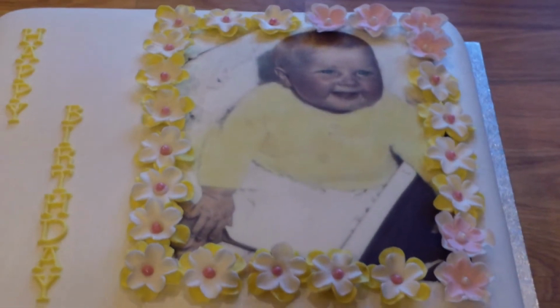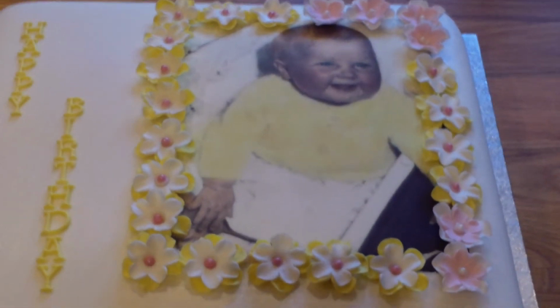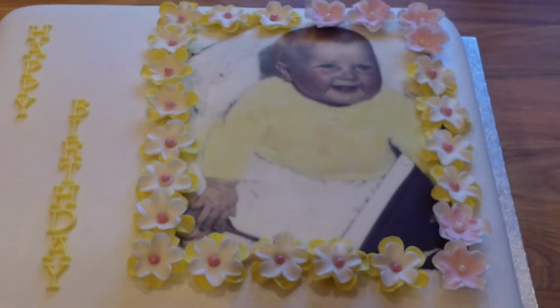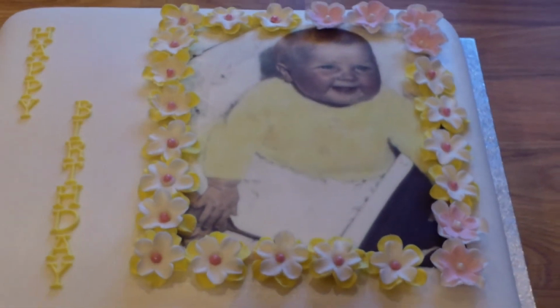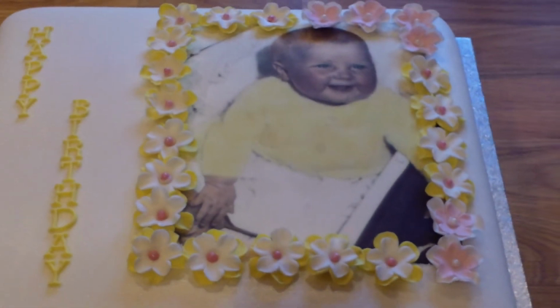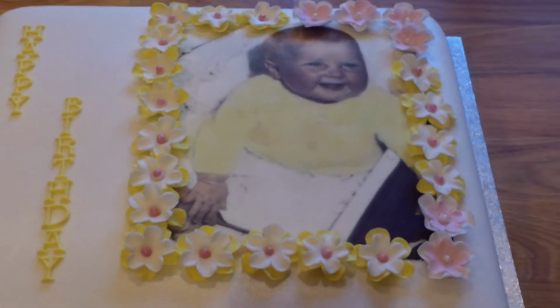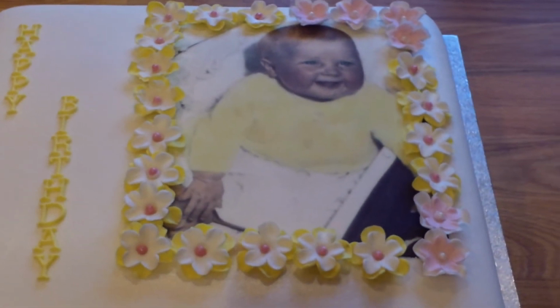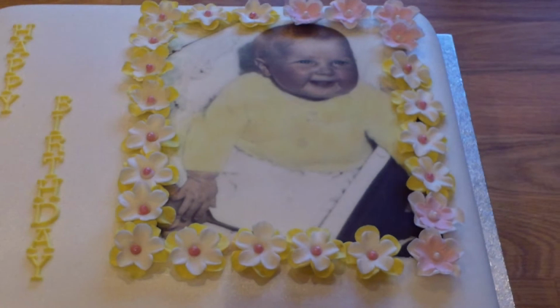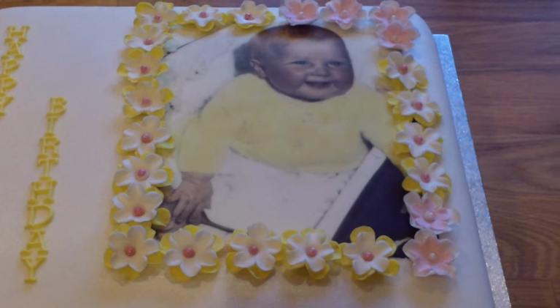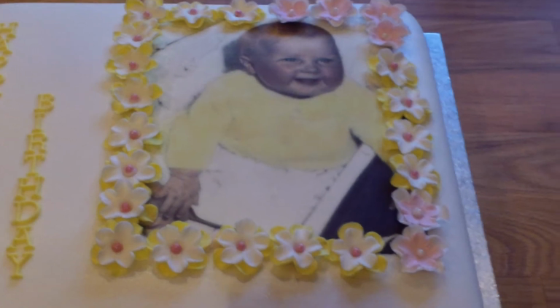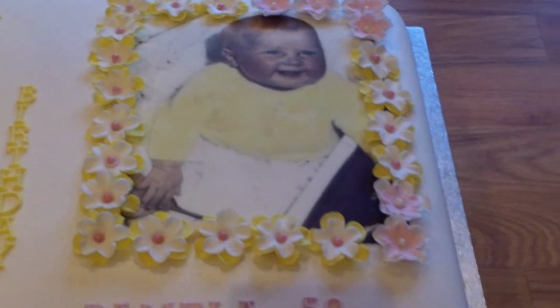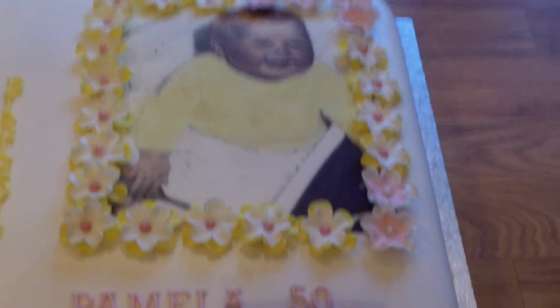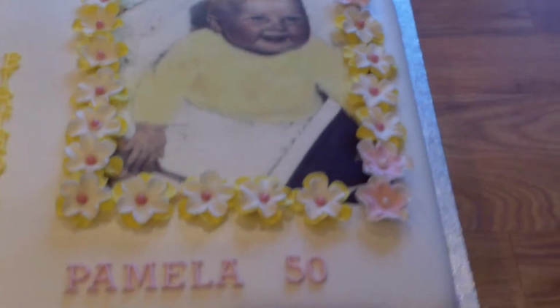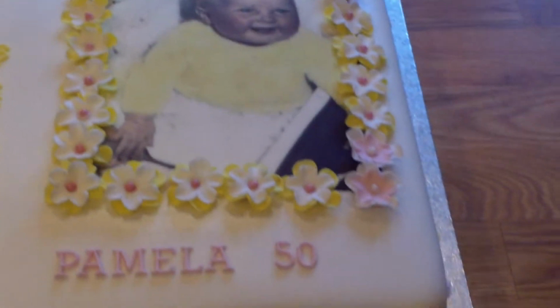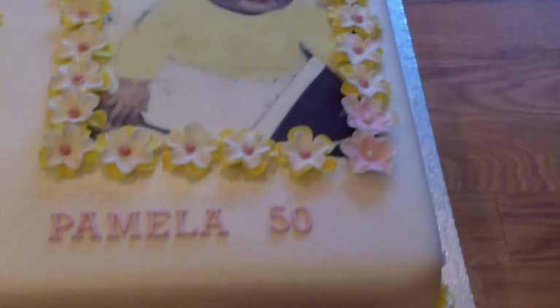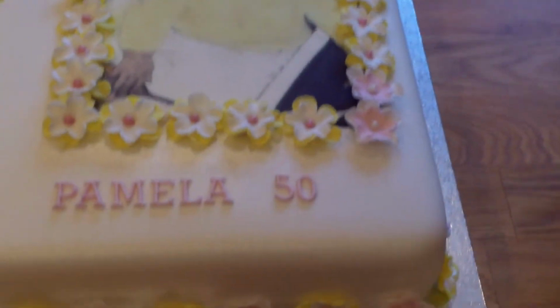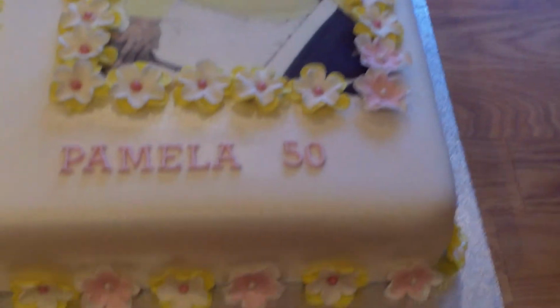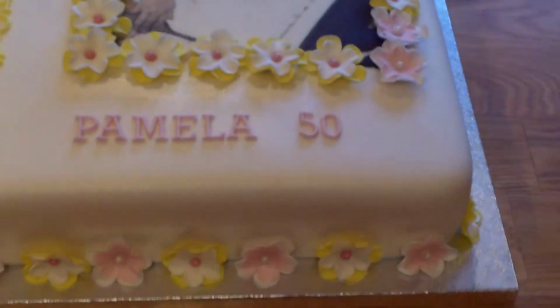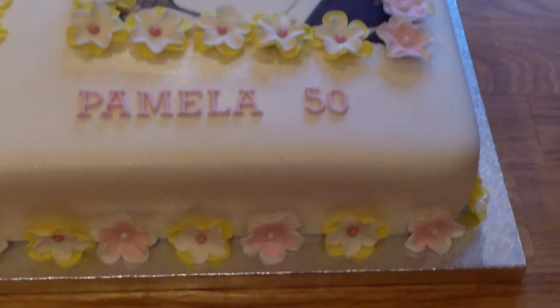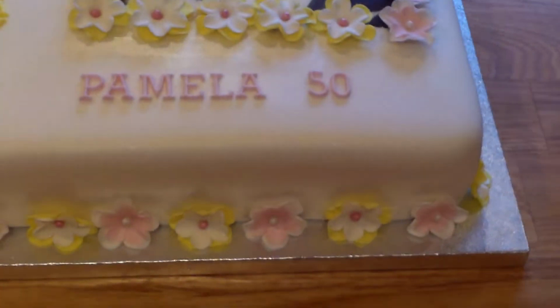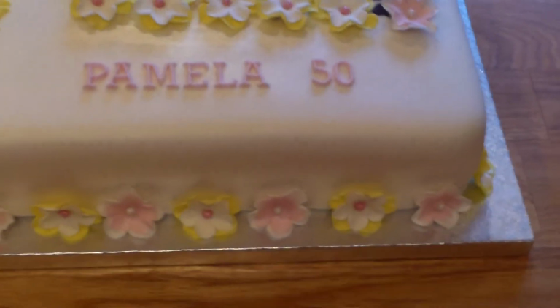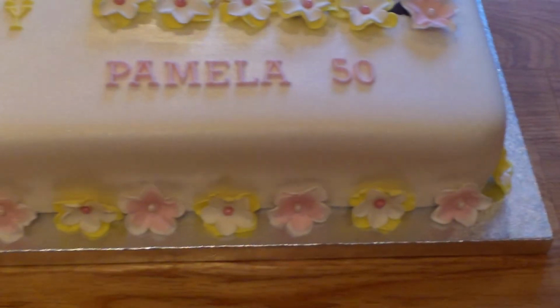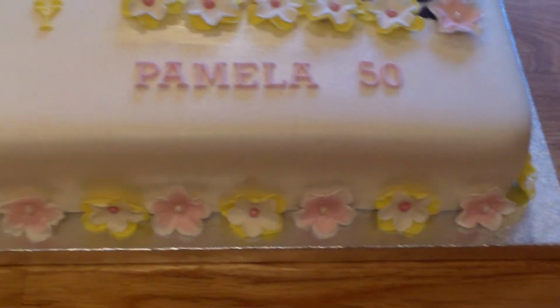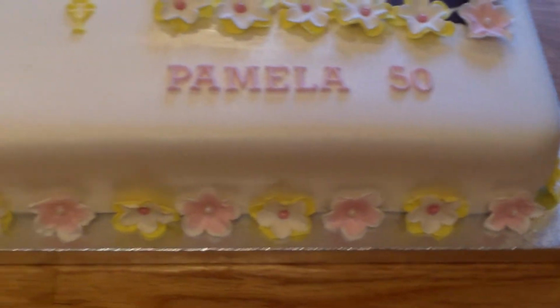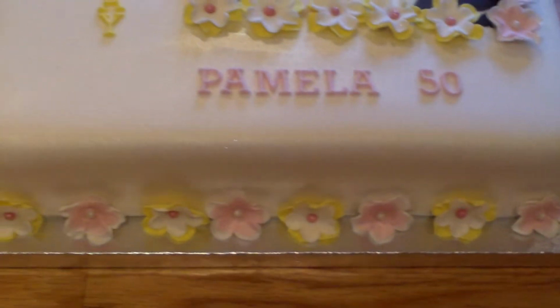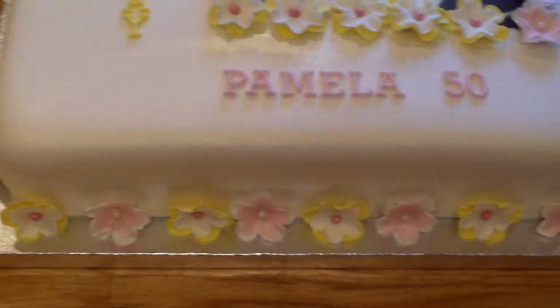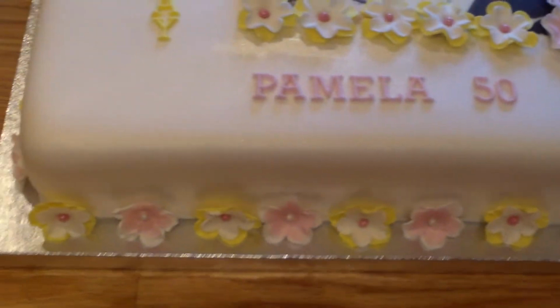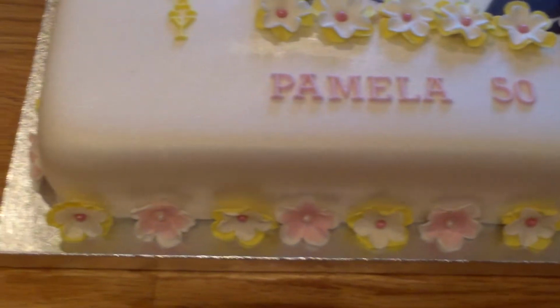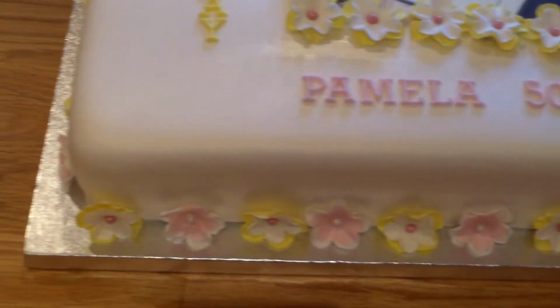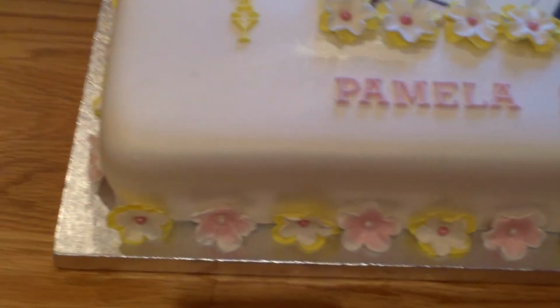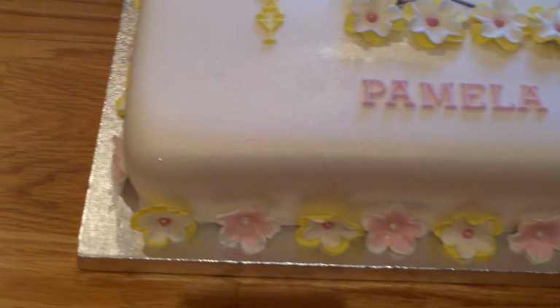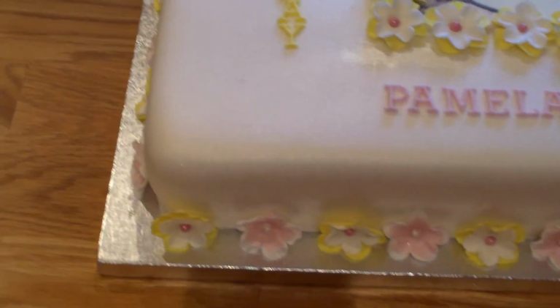Printed him off an edible image. Put the flowers around the bottom as well, just to tie it all in.